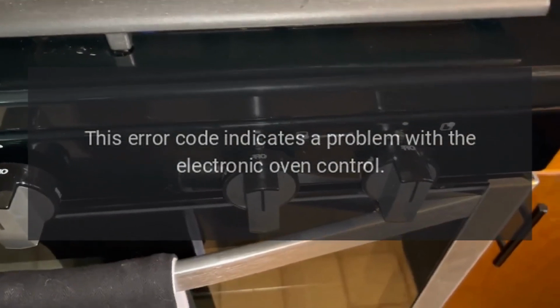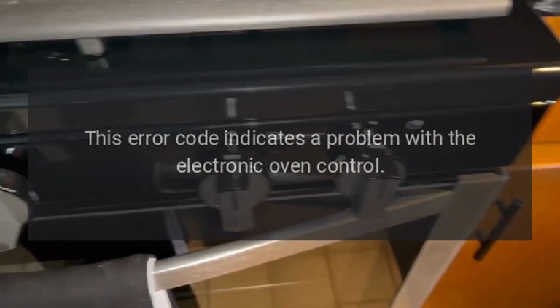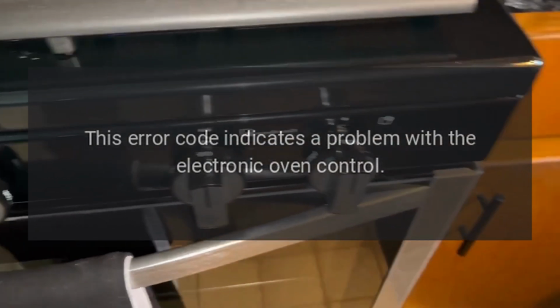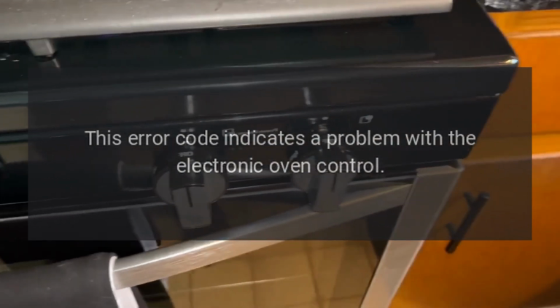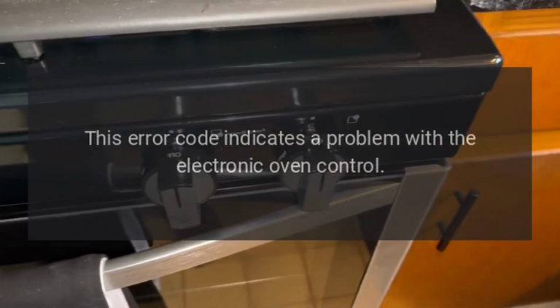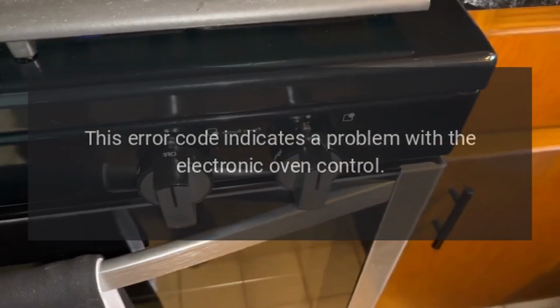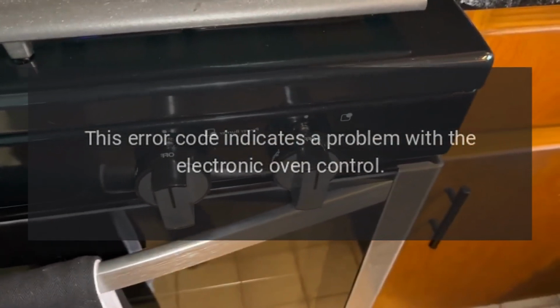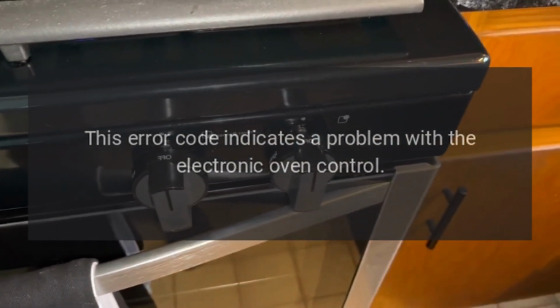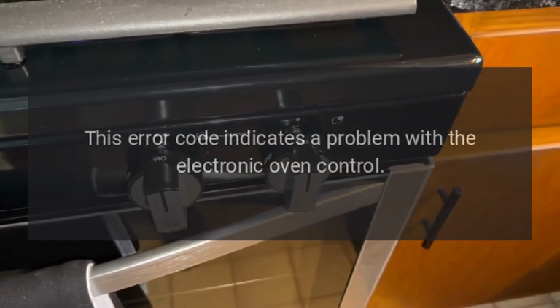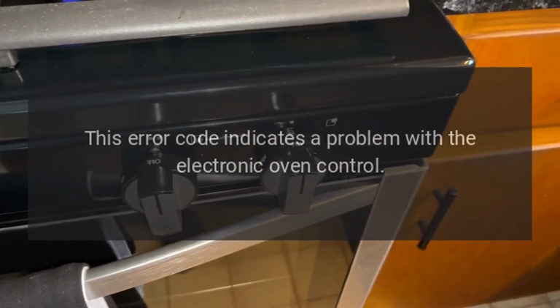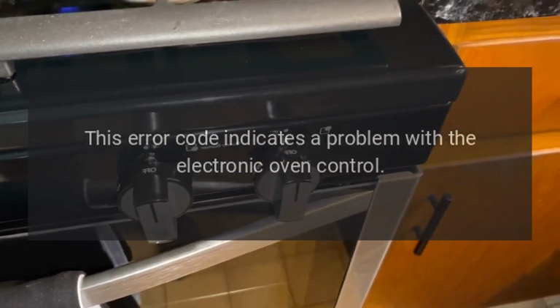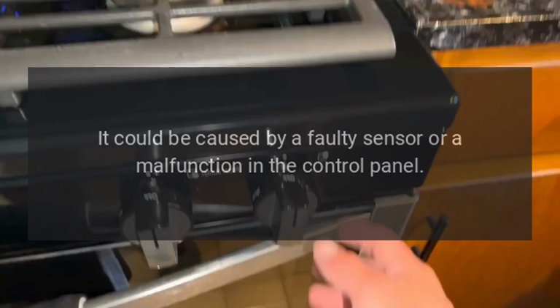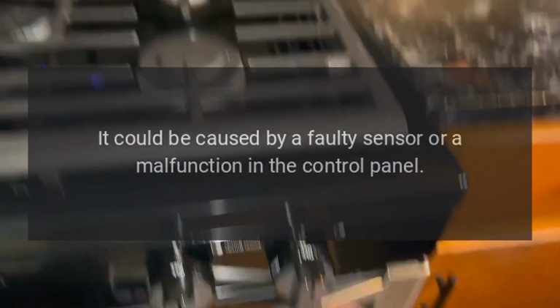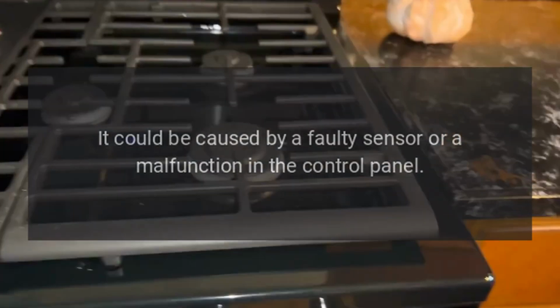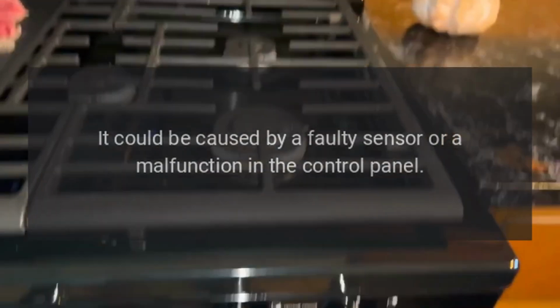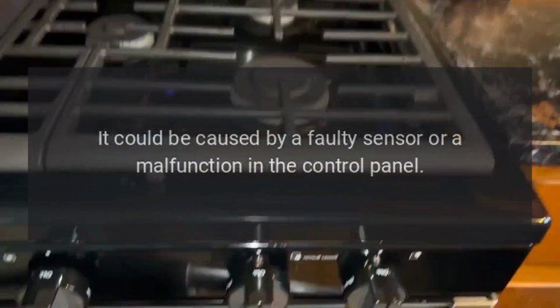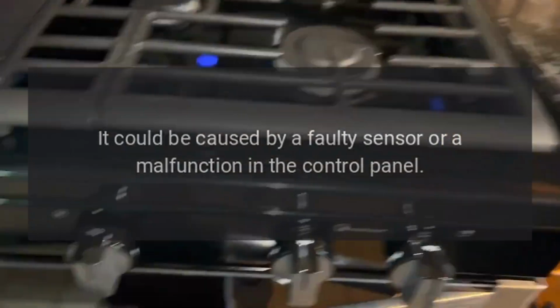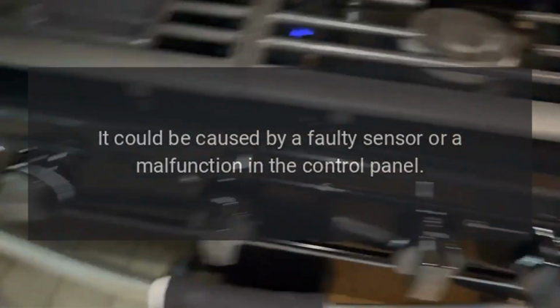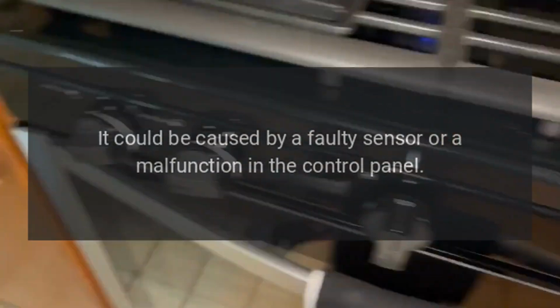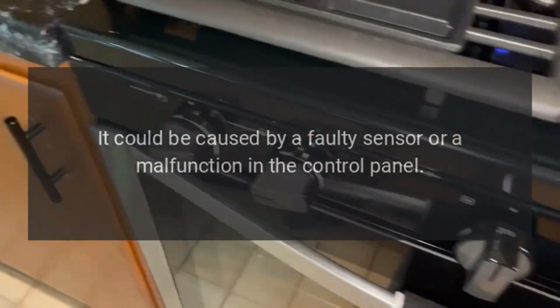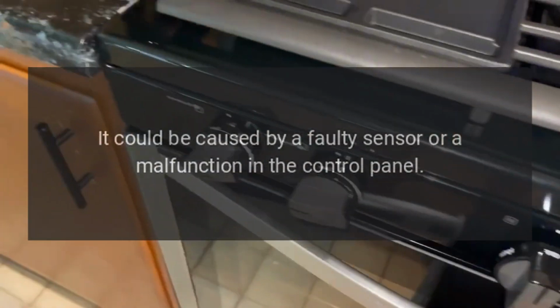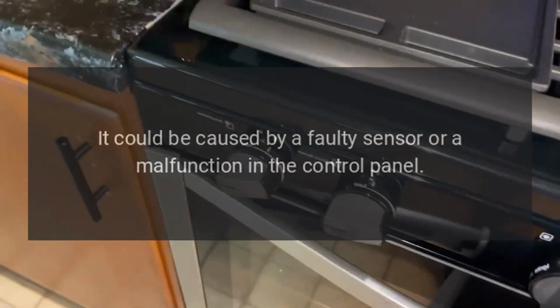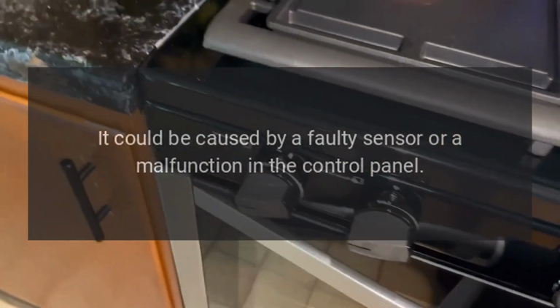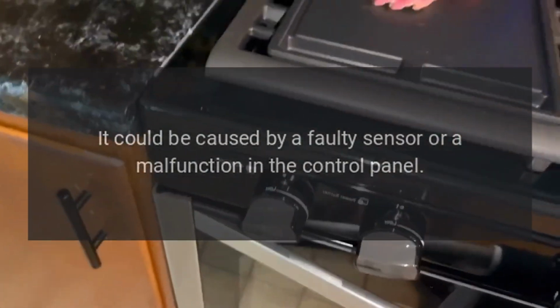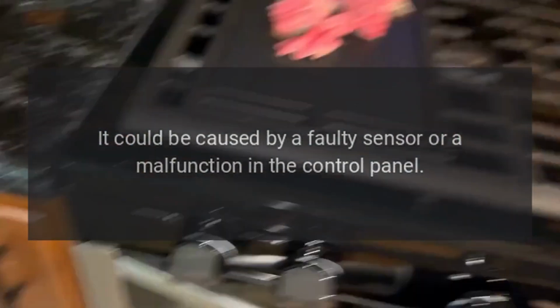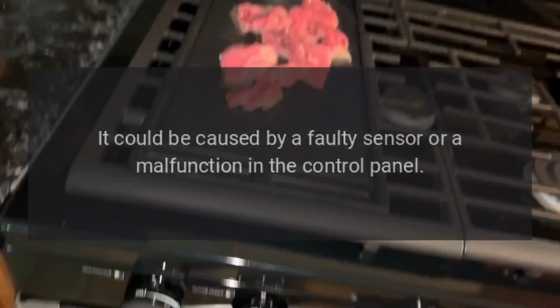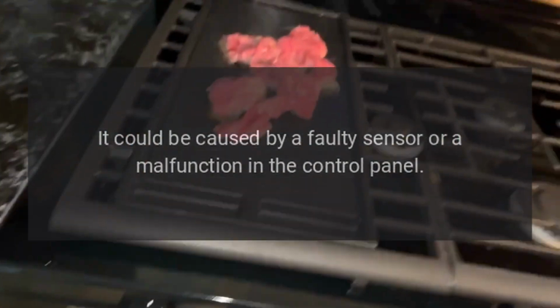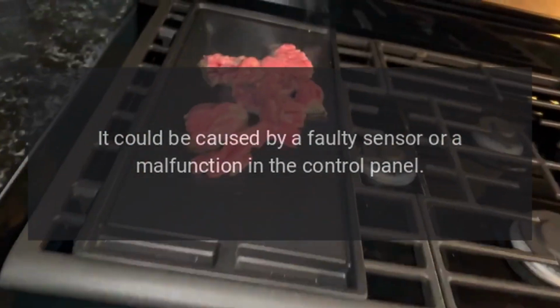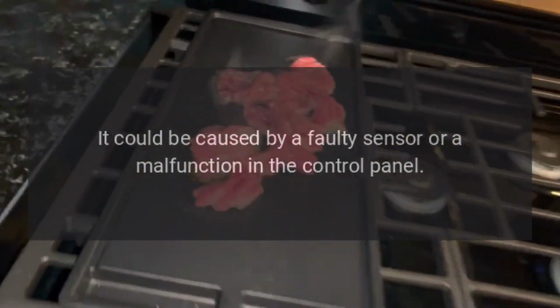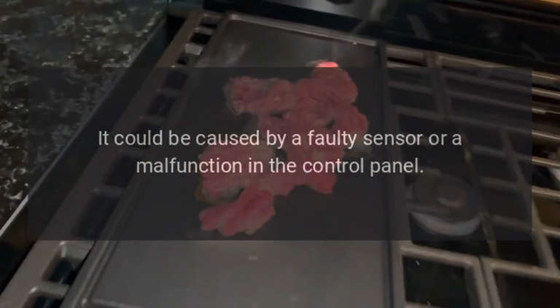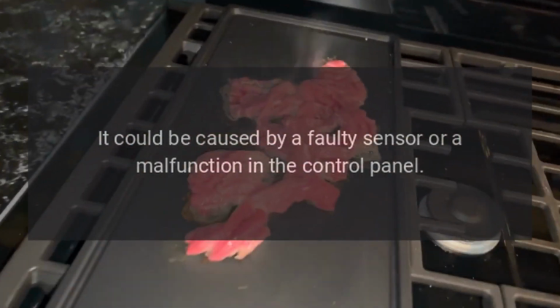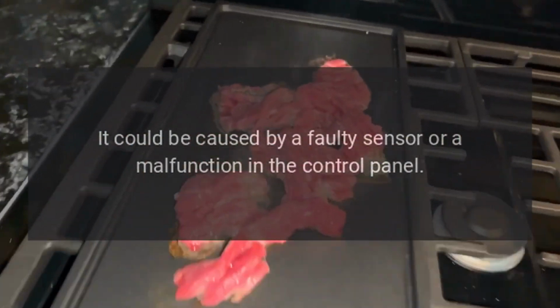F5: This error code indicates a problem with the electronic oven control. It could be caused by a faulty sensor or a malfunction in the control panel.